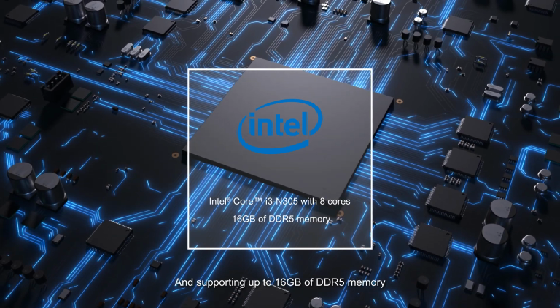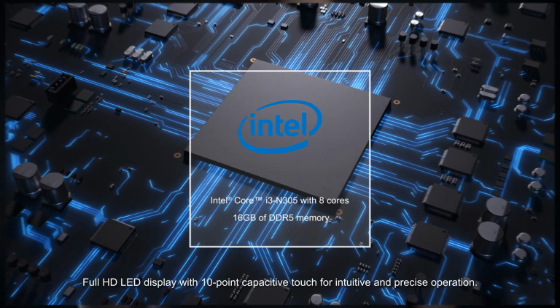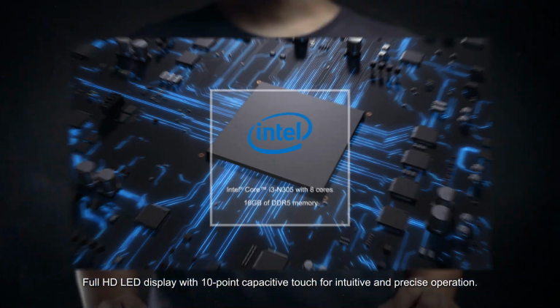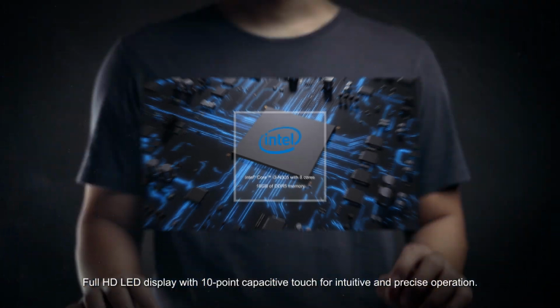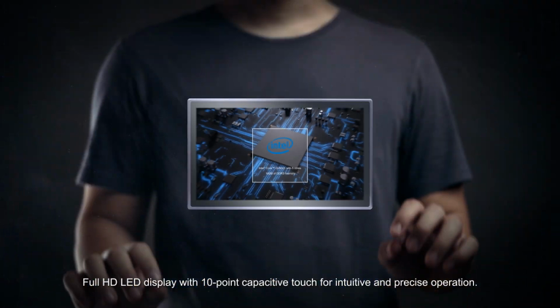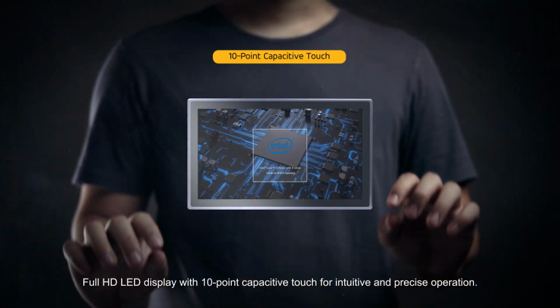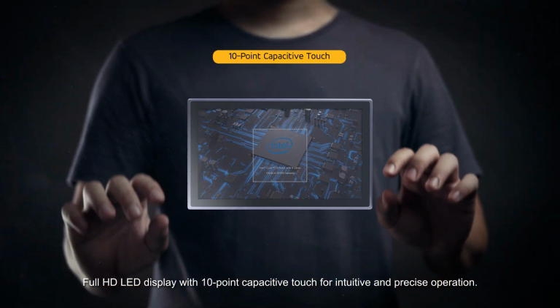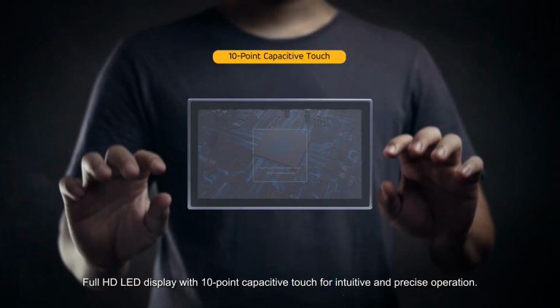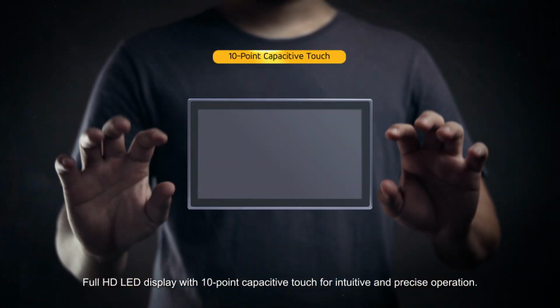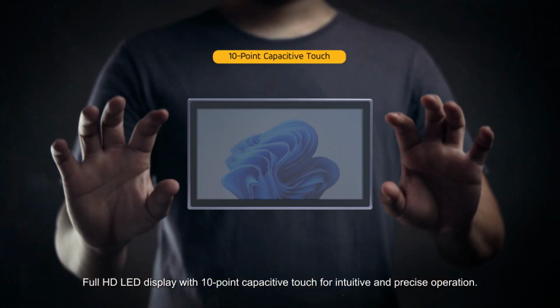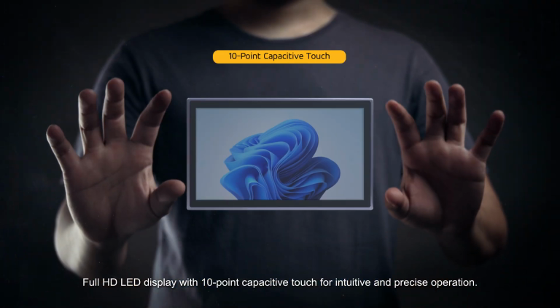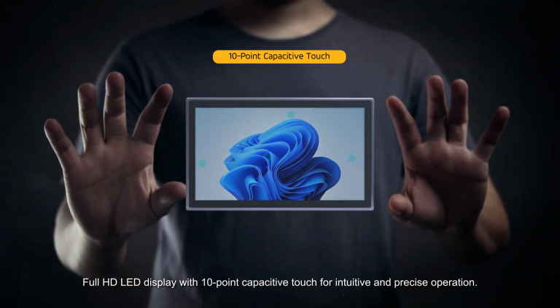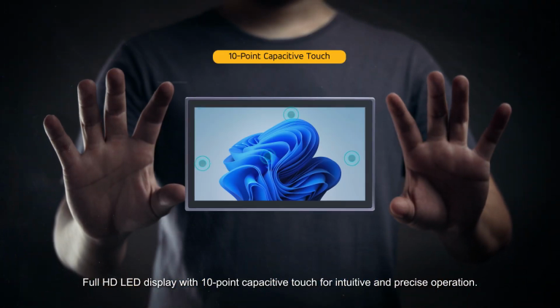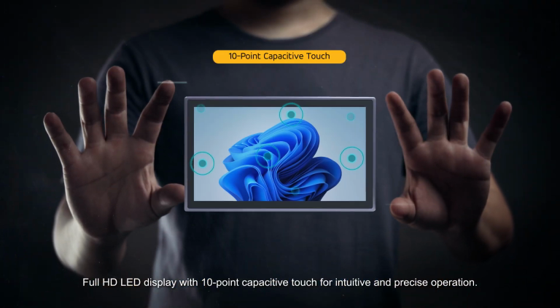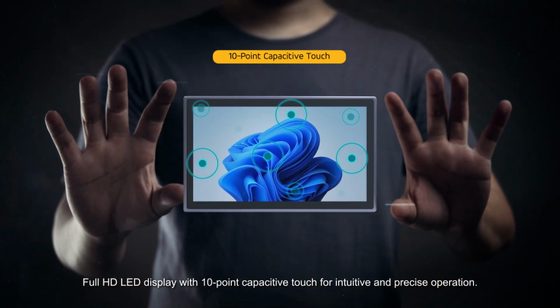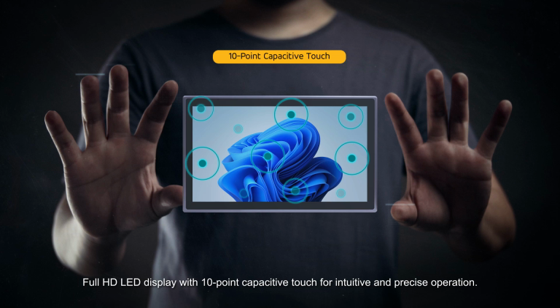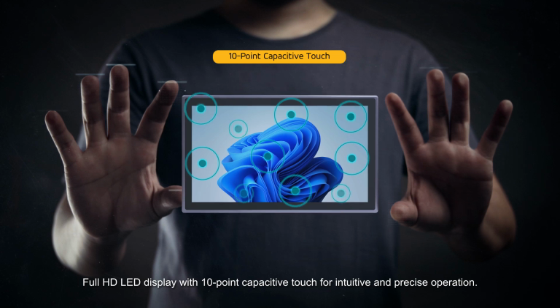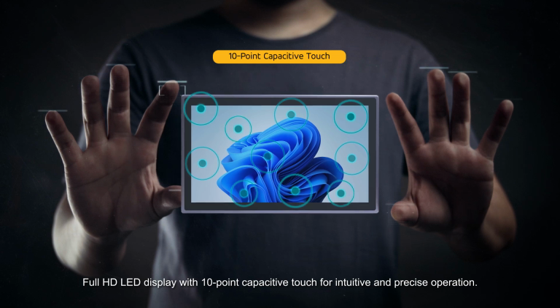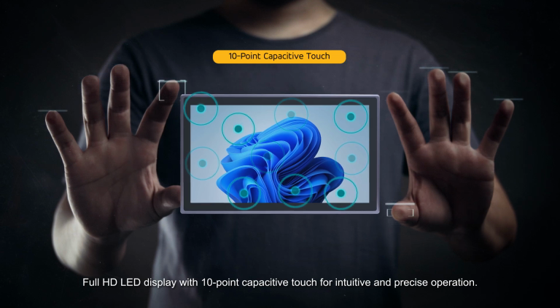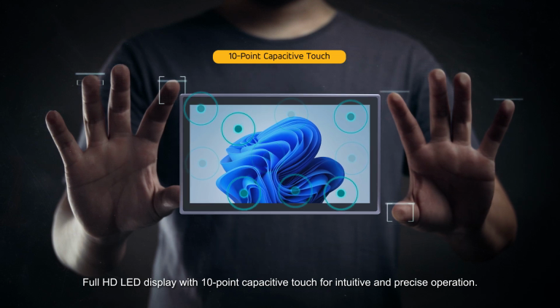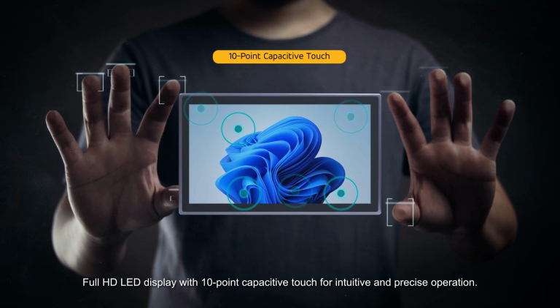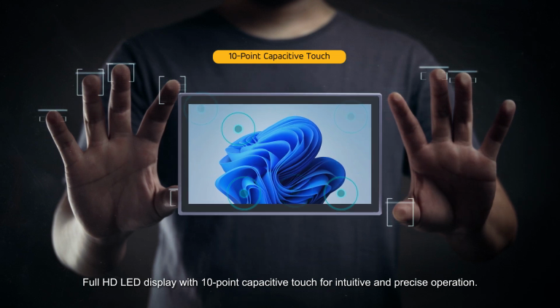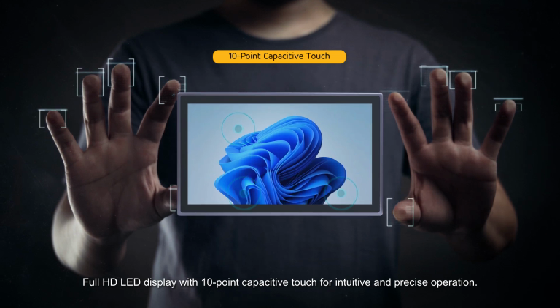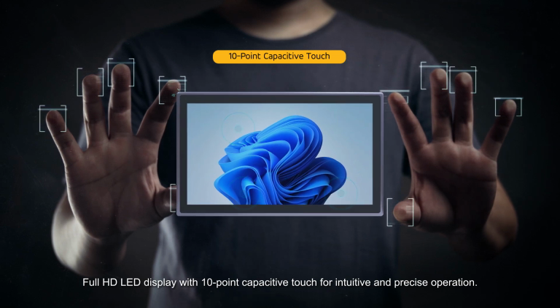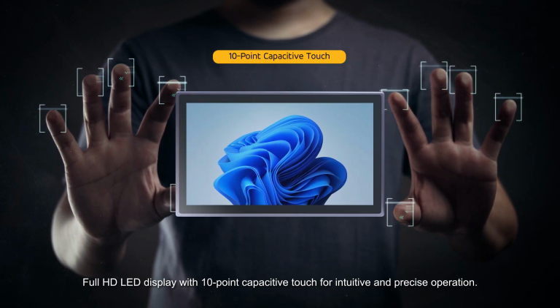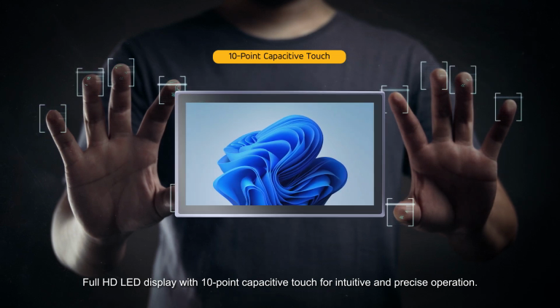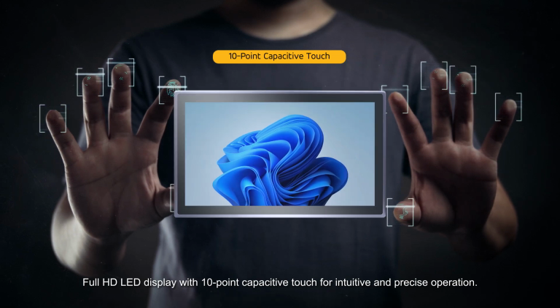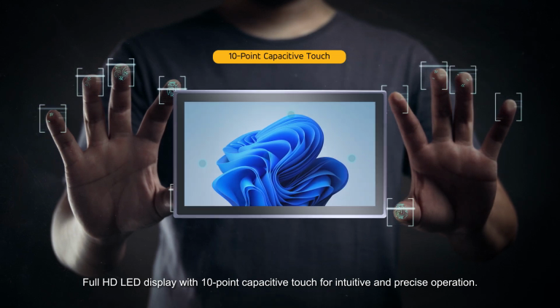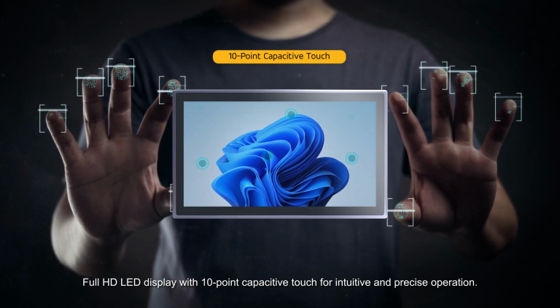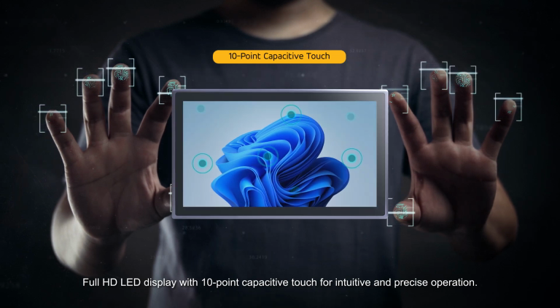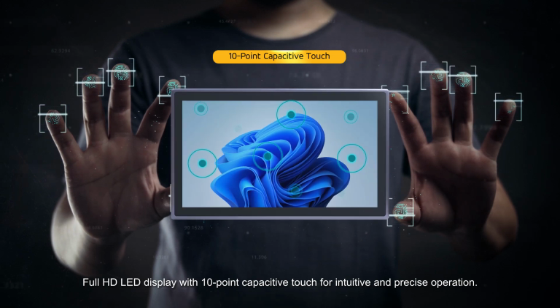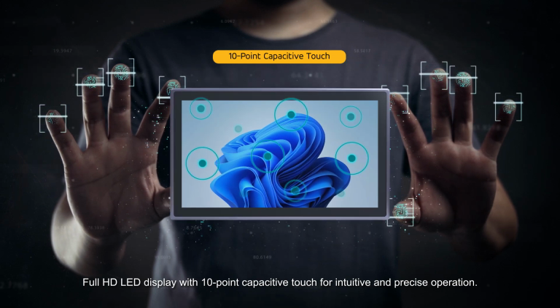Full HD LED display with 10-point capacitive touch for intuitive and precise operation.